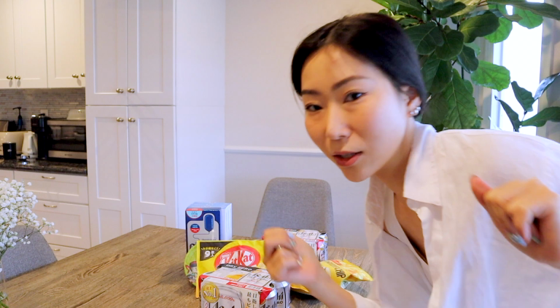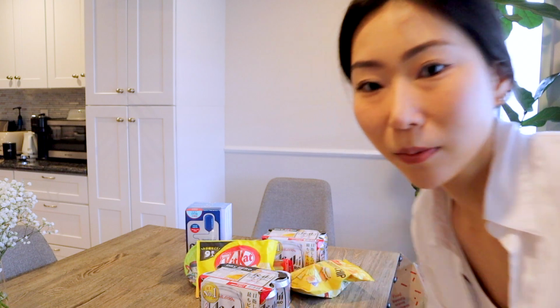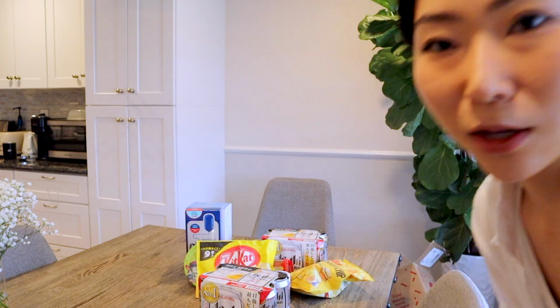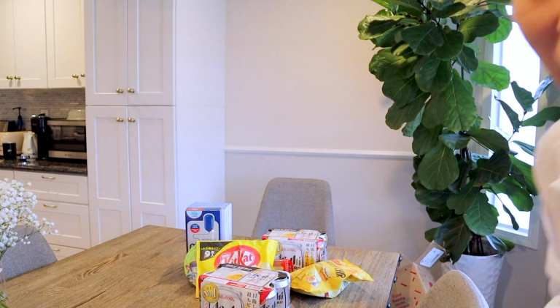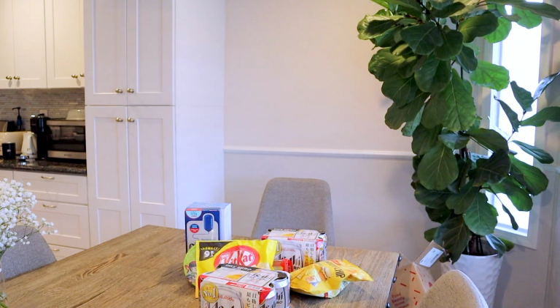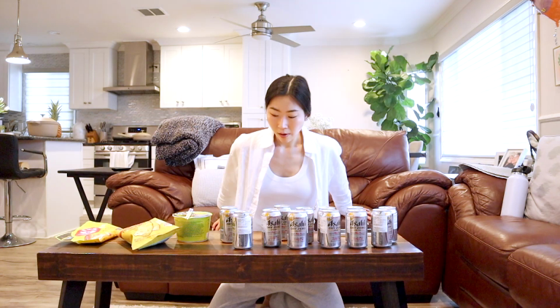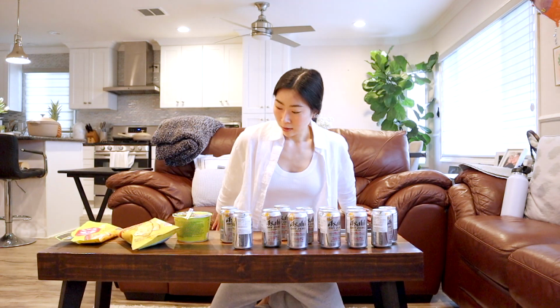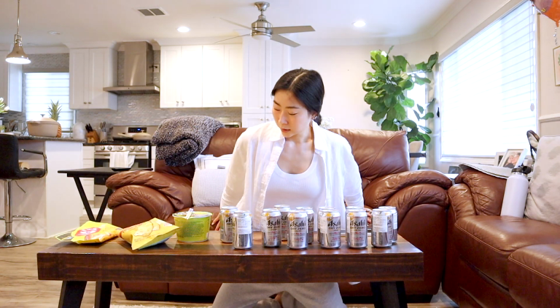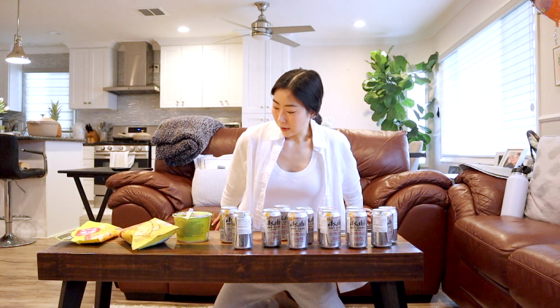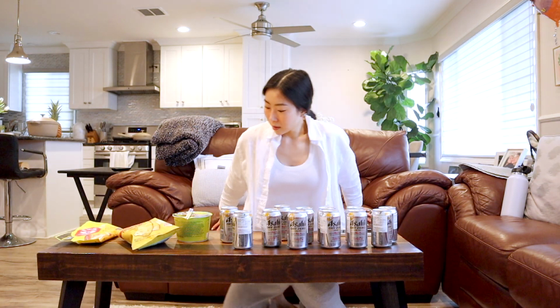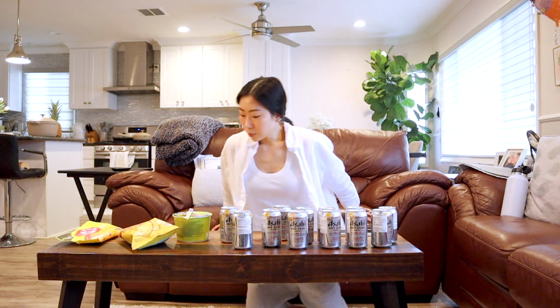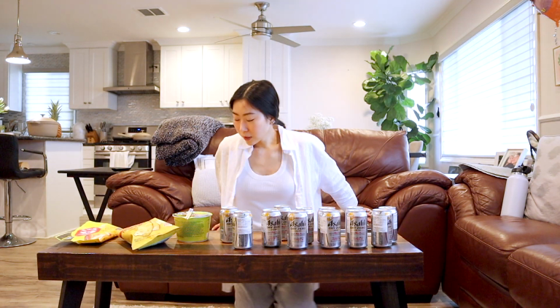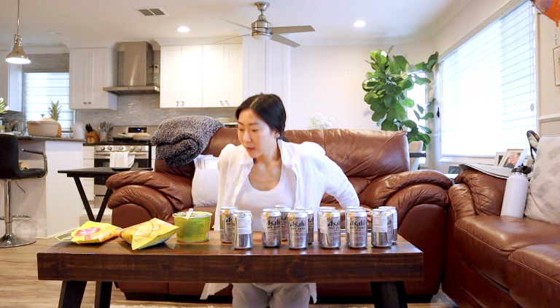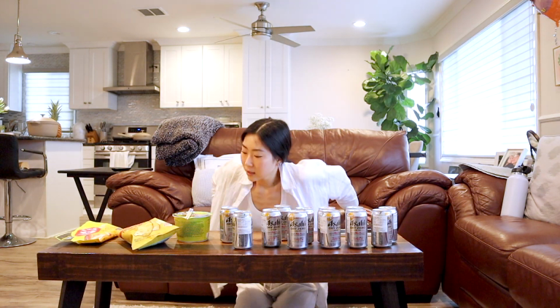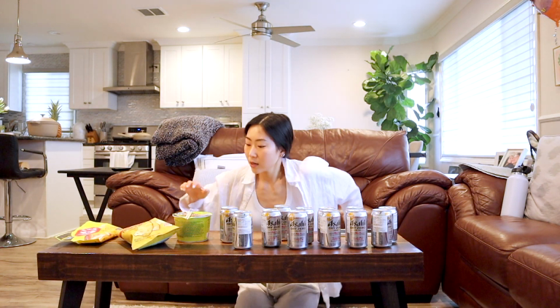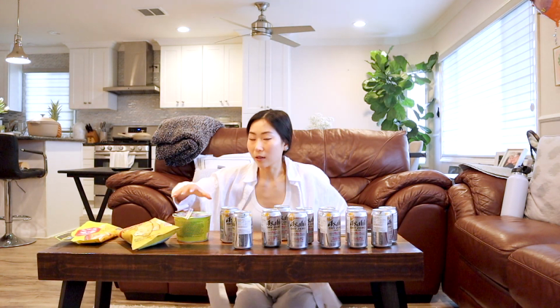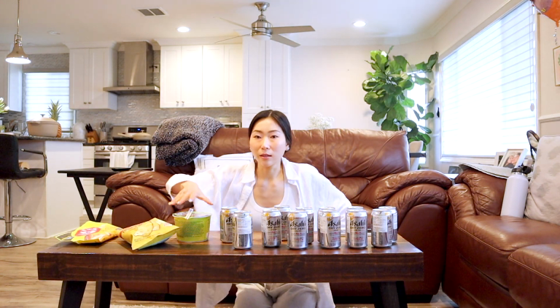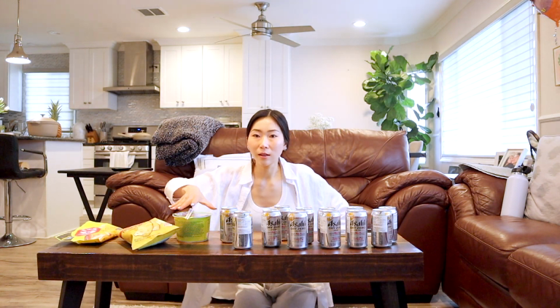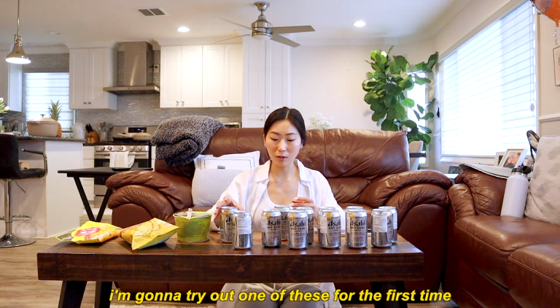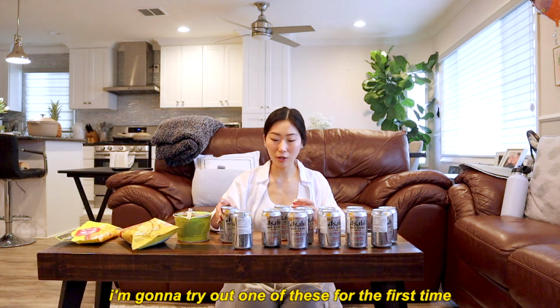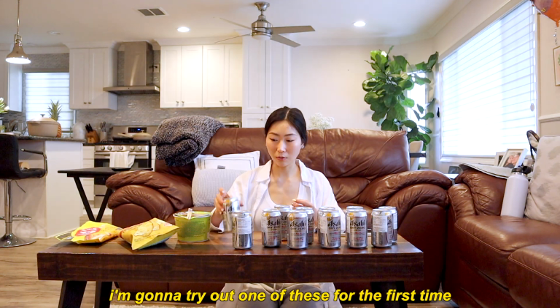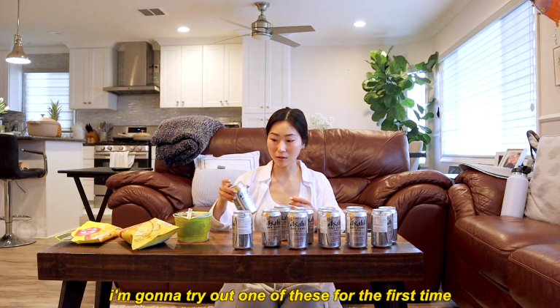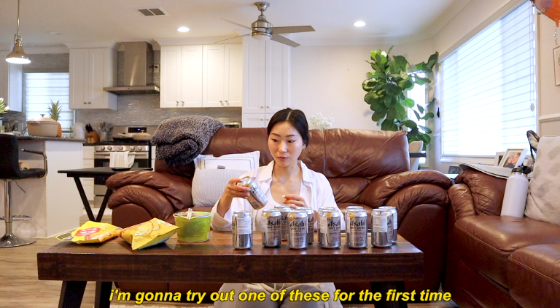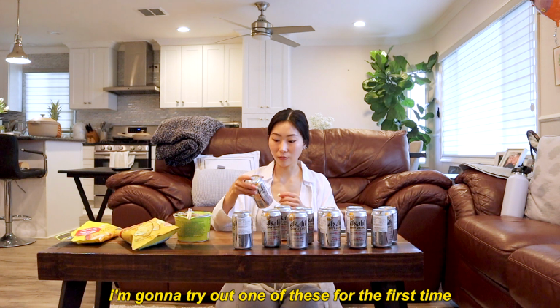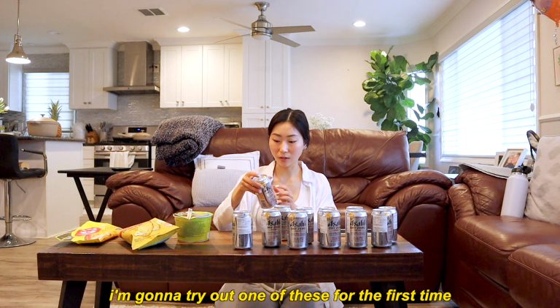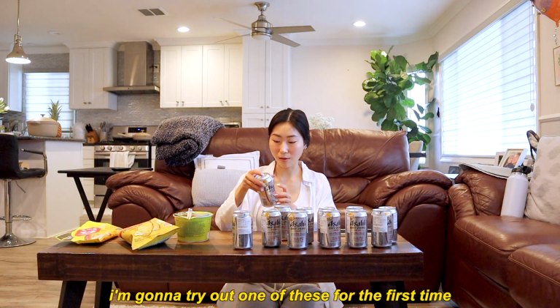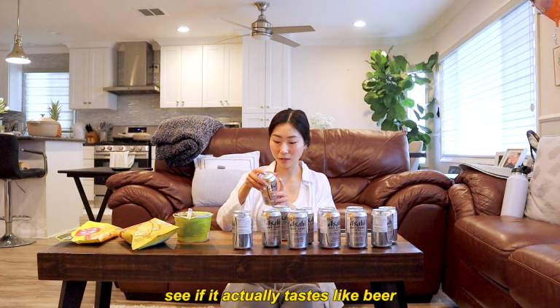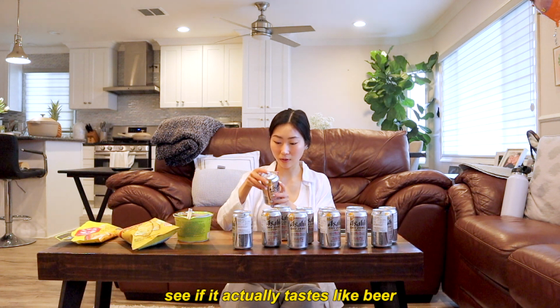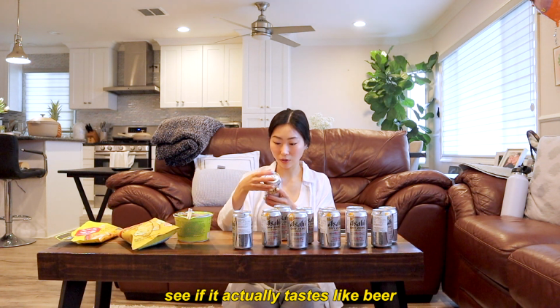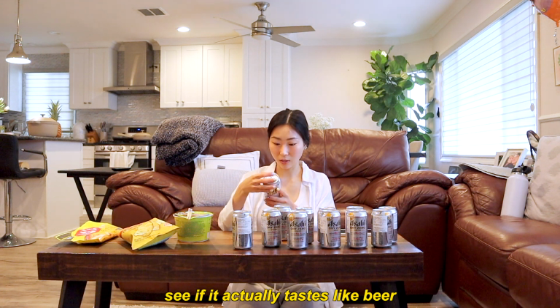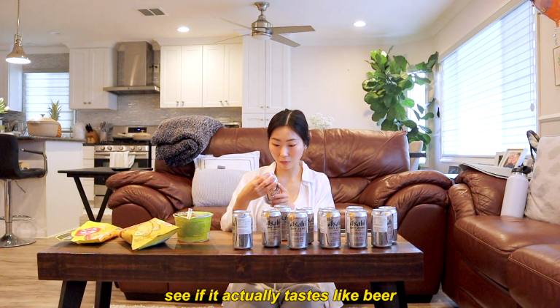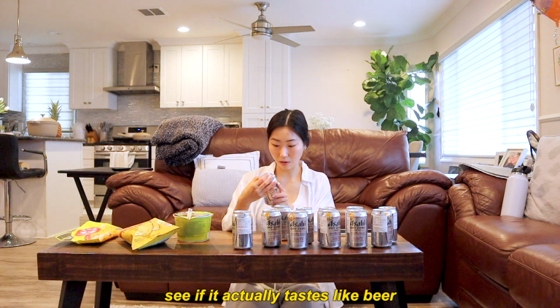Okay, let's go! Let's go set up. Alright, the product is cooking. I'm going to try out one of these non-alcoholic beers for the first time and see if it actually tastes like beer.